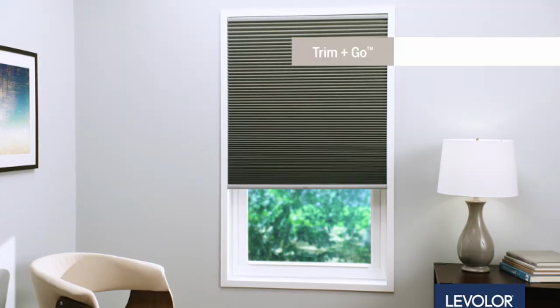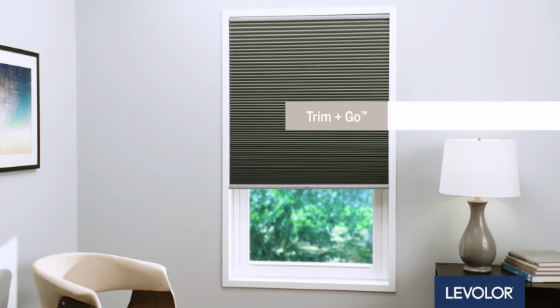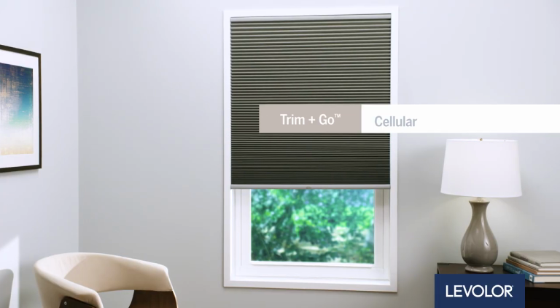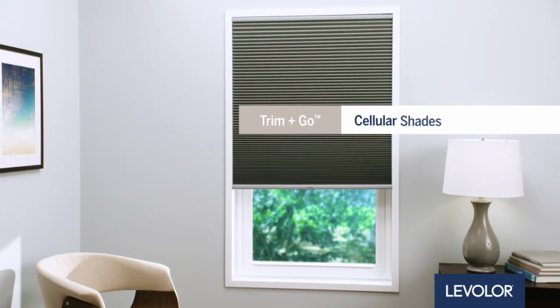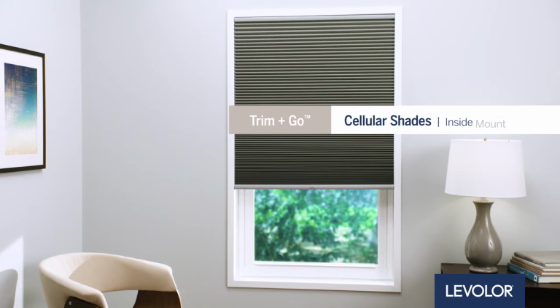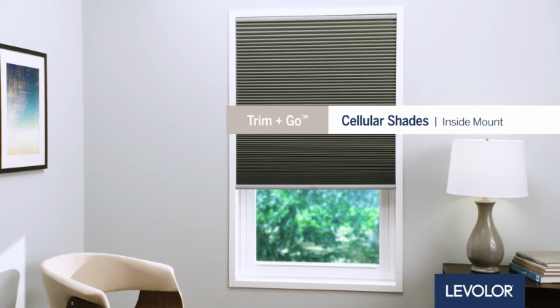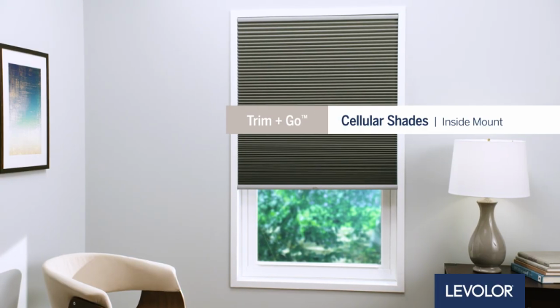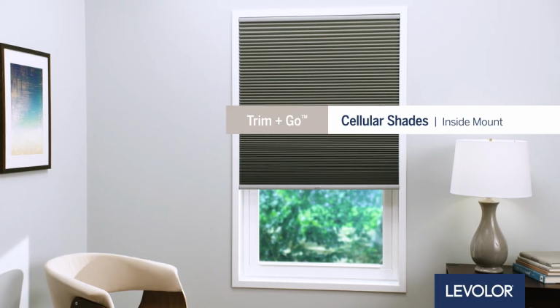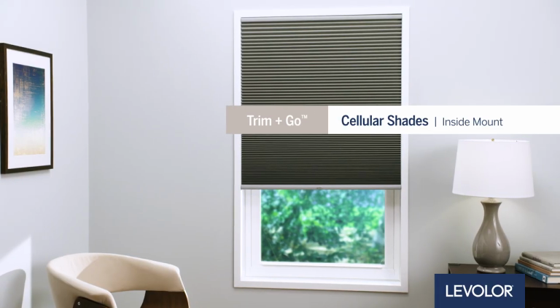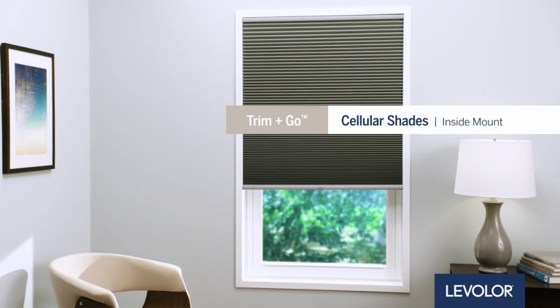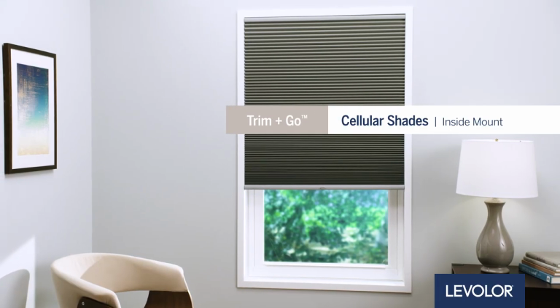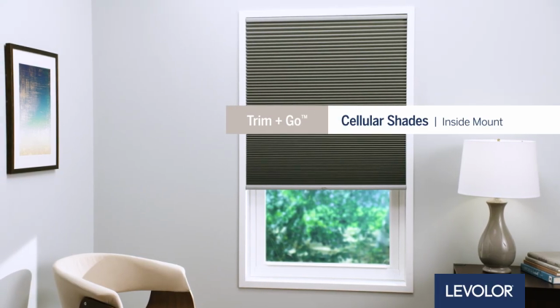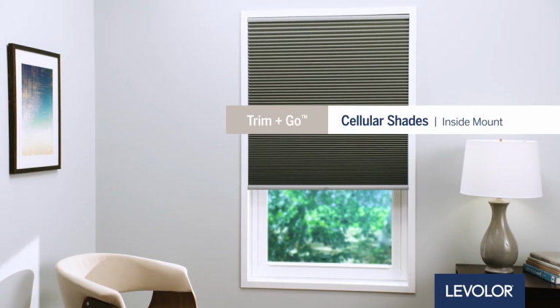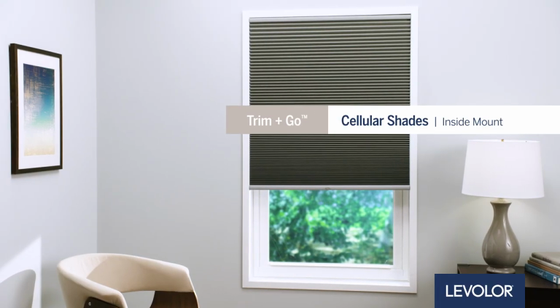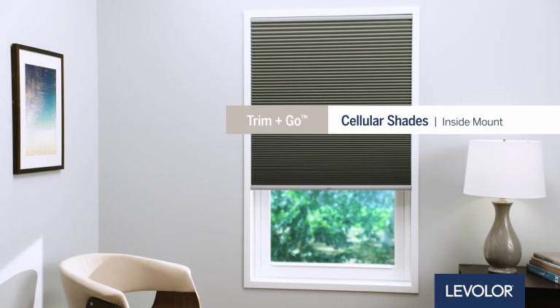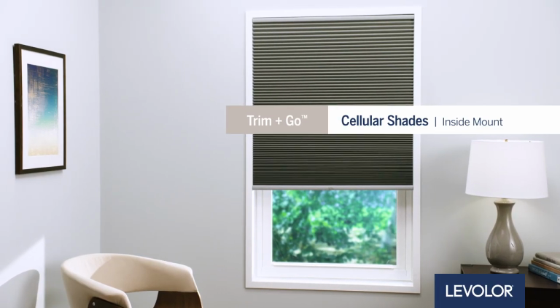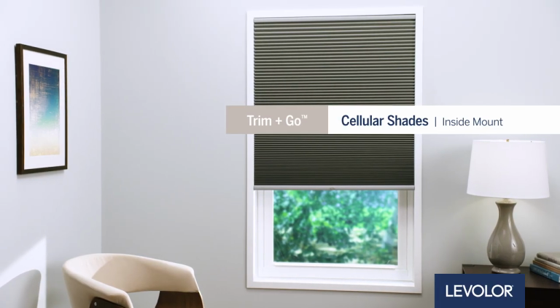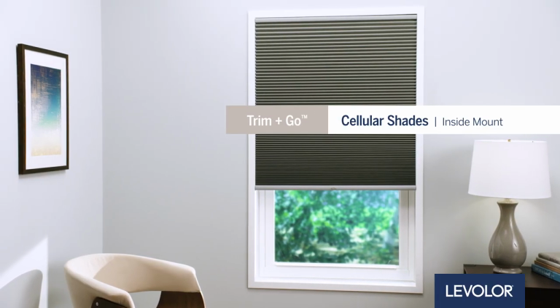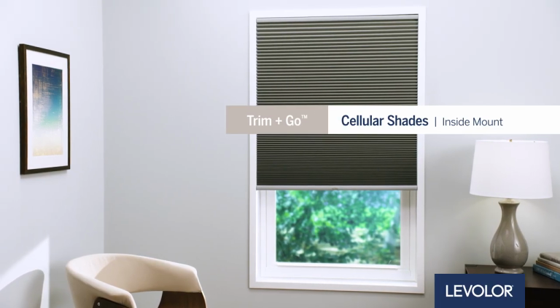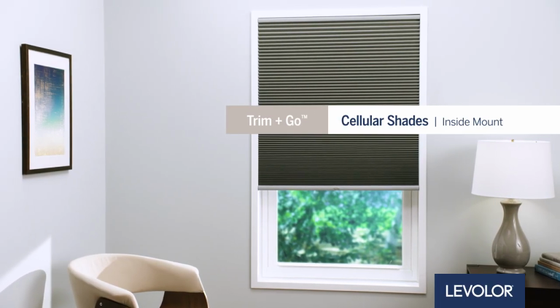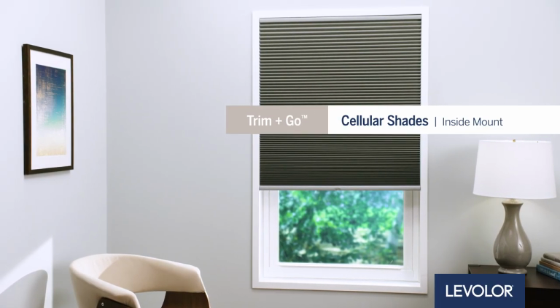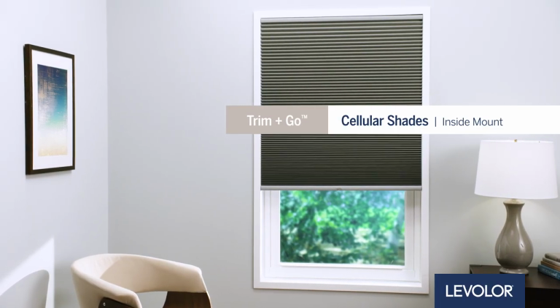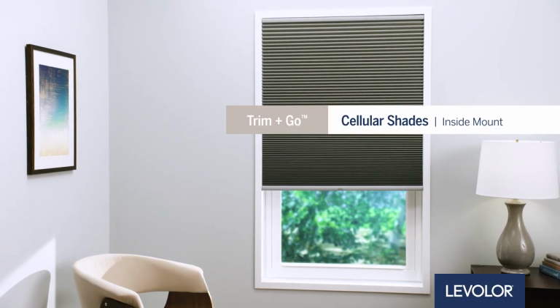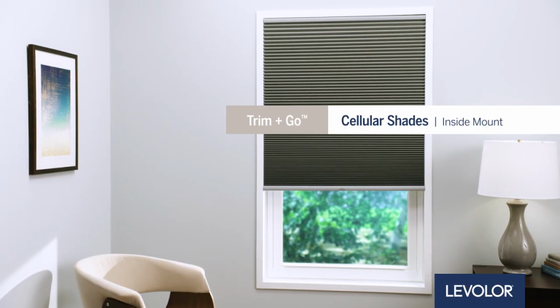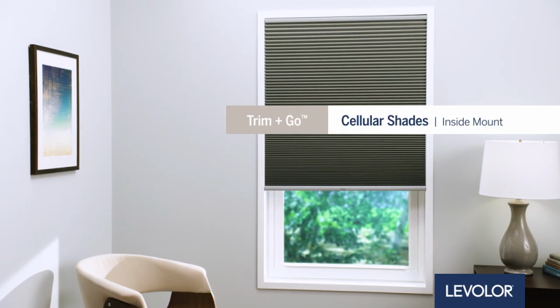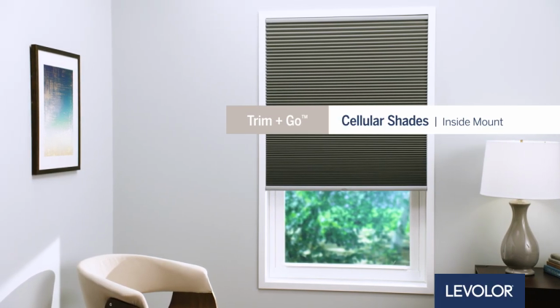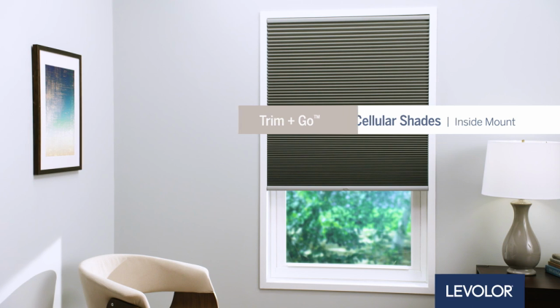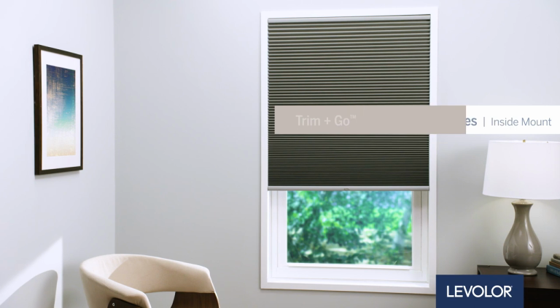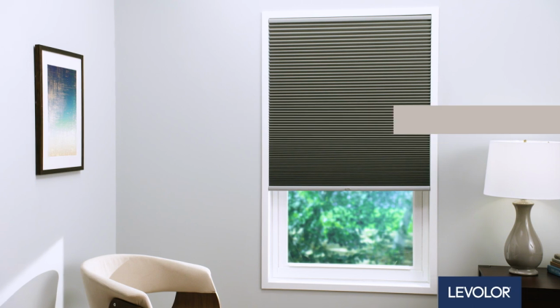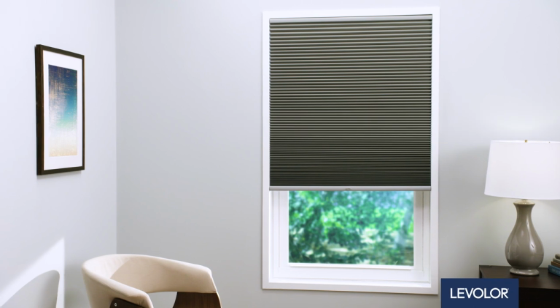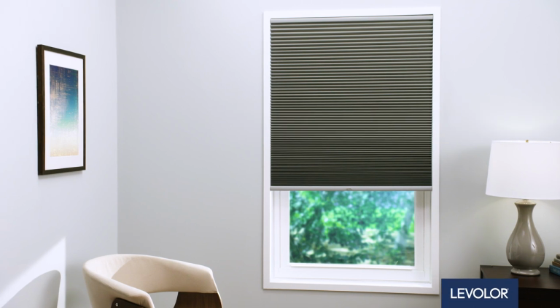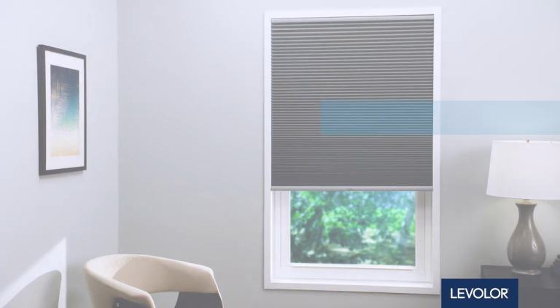How to install Levolor Trim & Go Cellular Shades, inside mount. Let's get started.